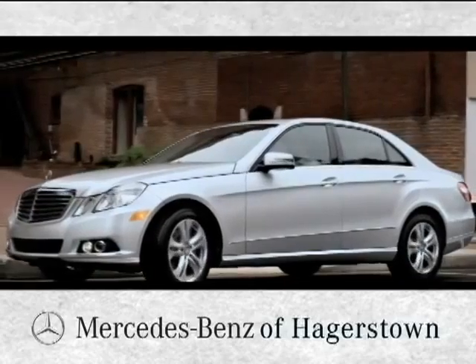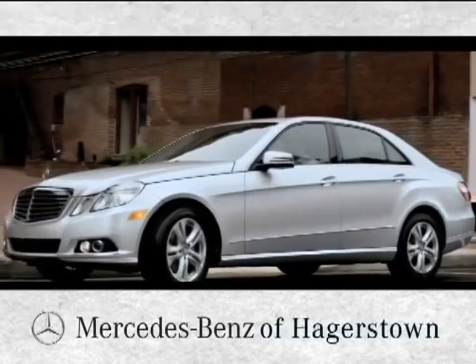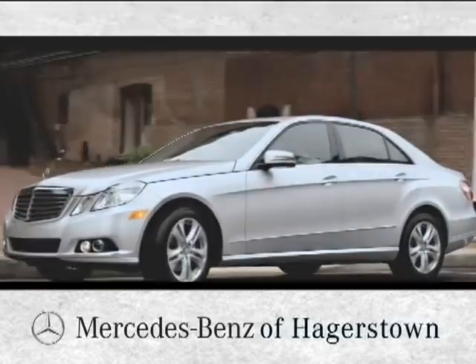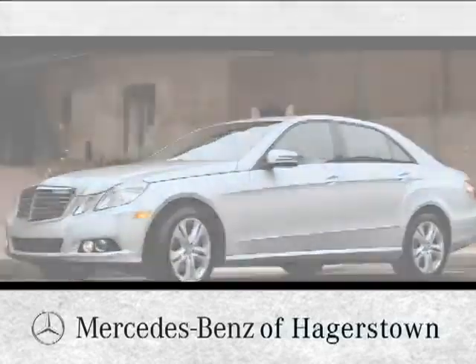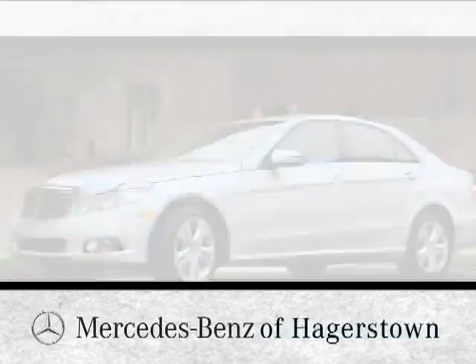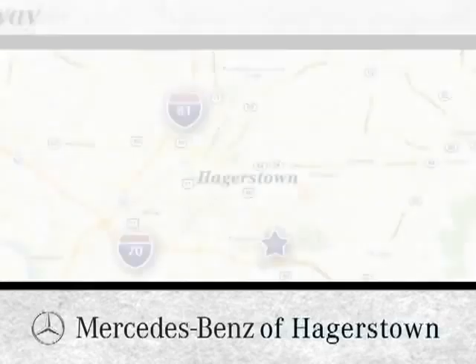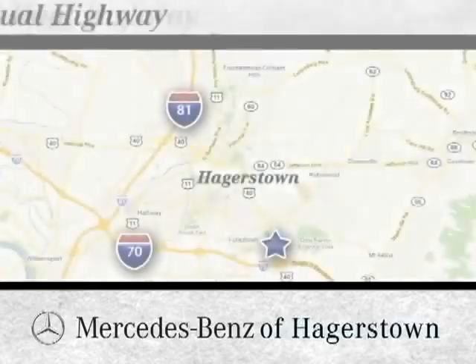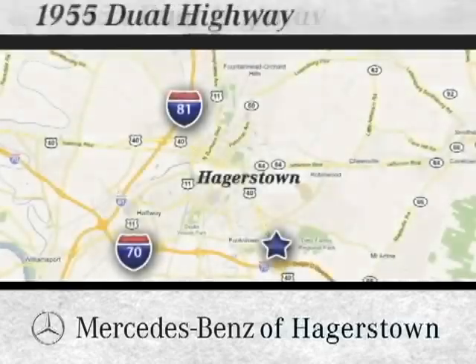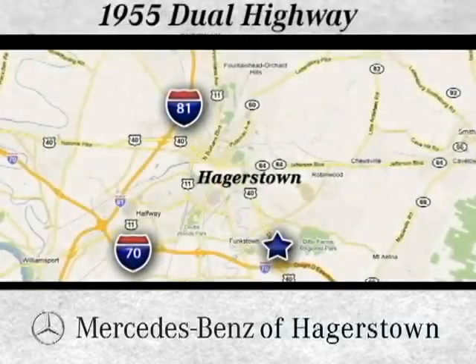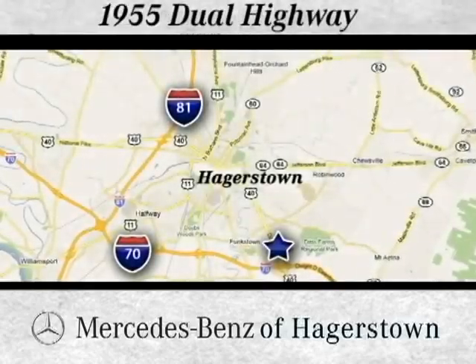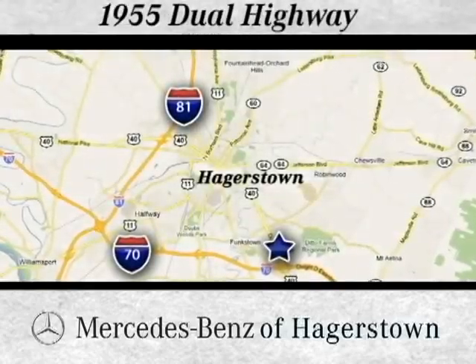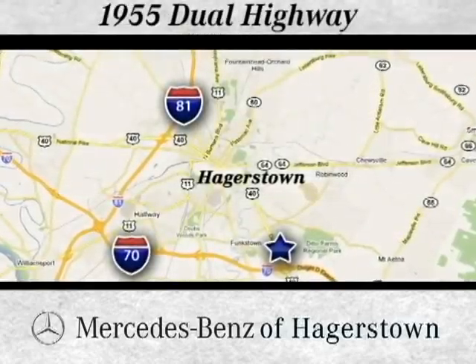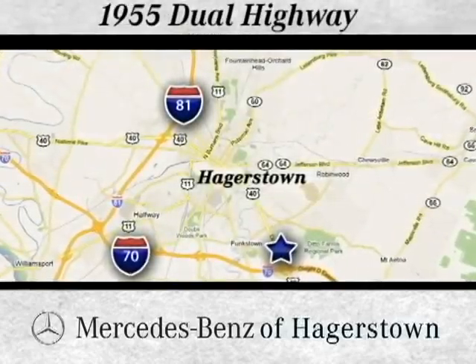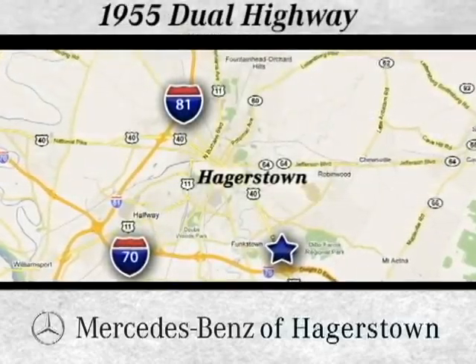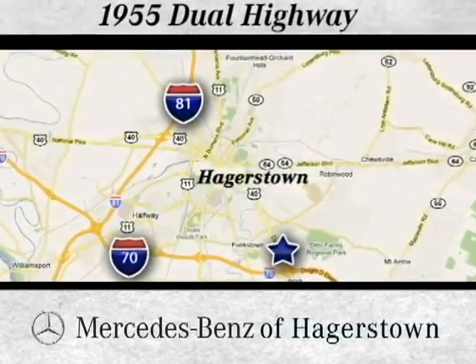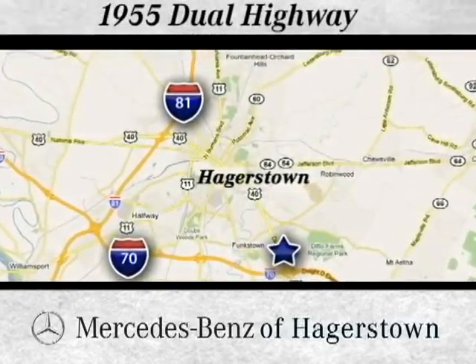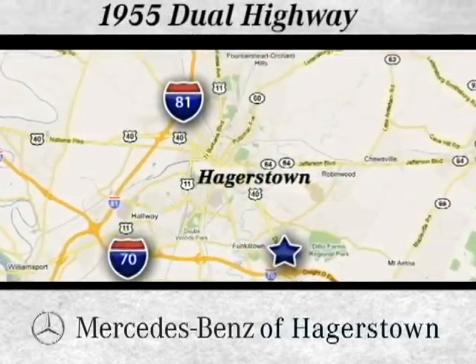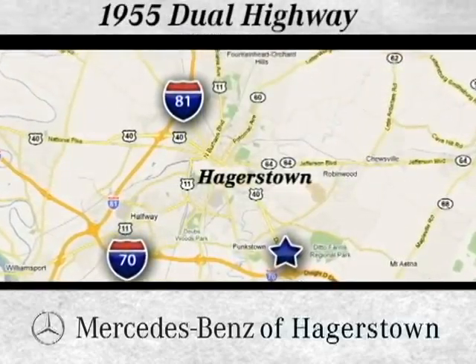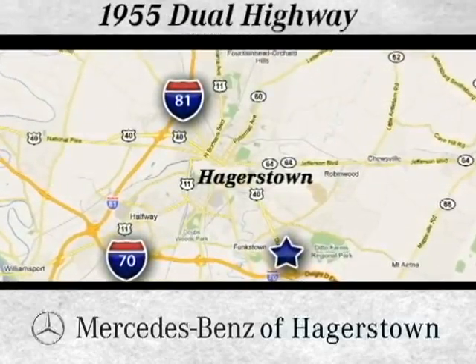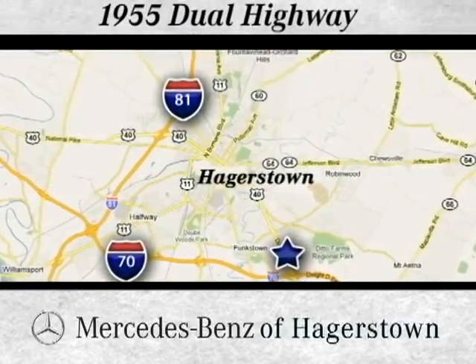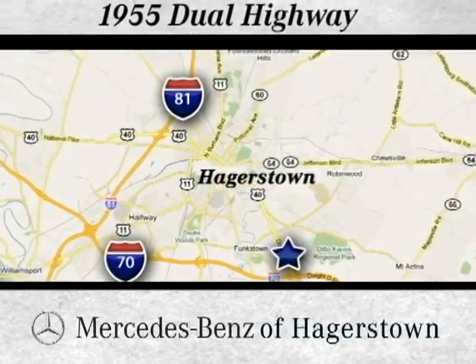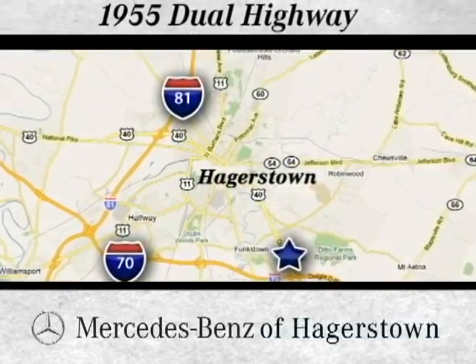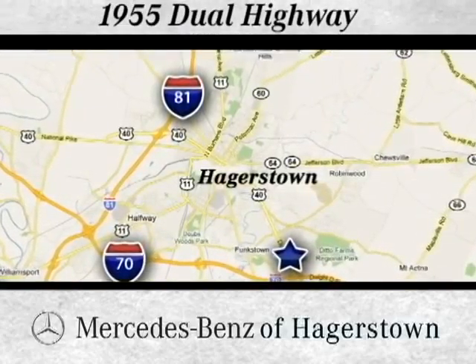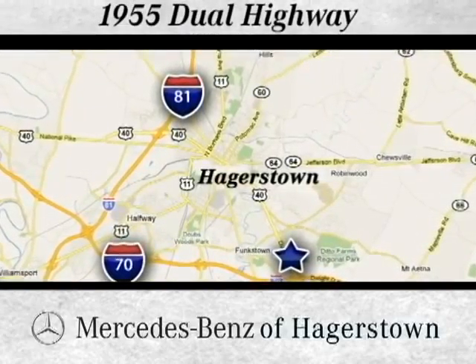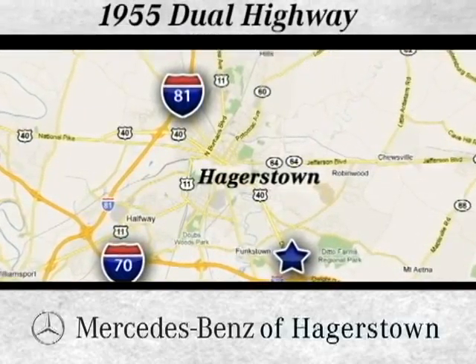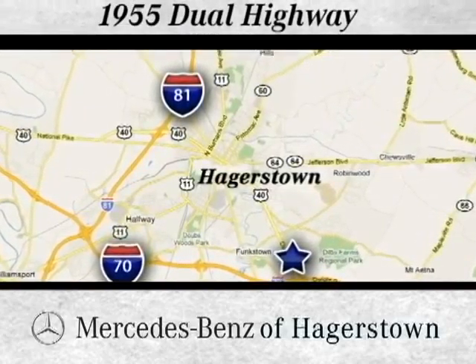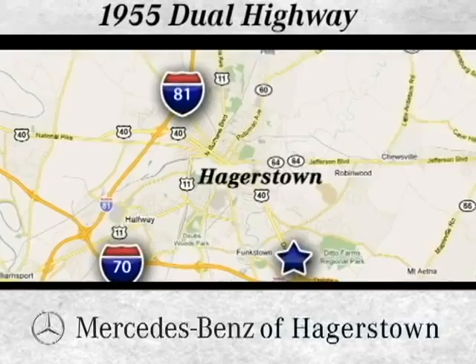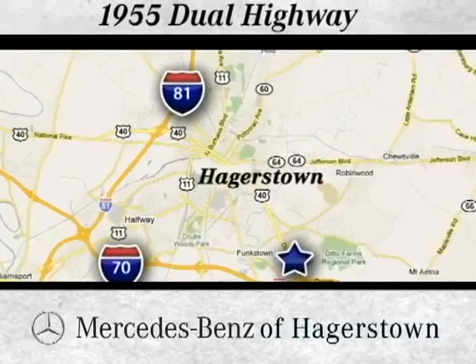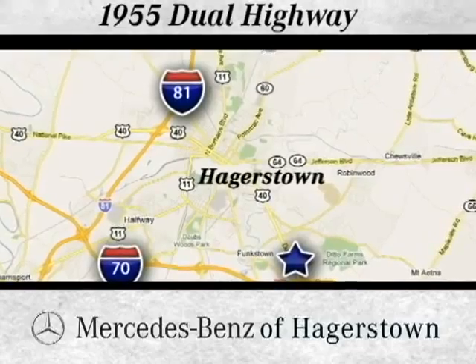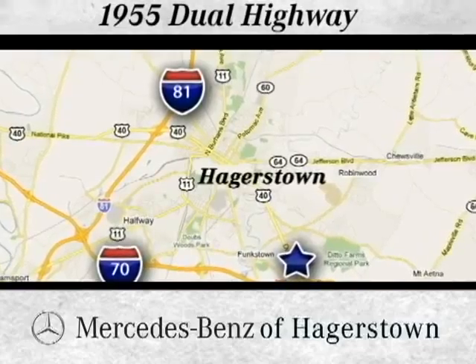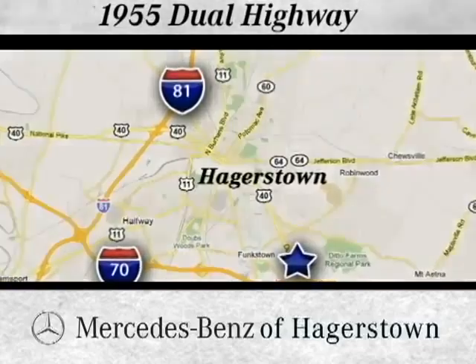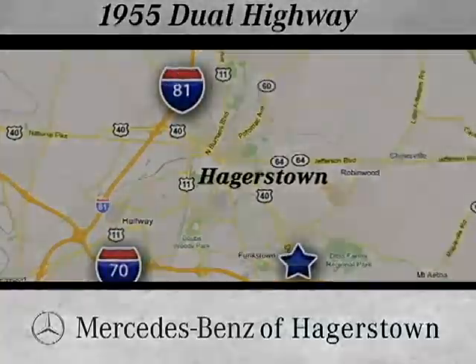Come see us today. We're conveniently located at 1955 Dual Highway in Hagerstown, Maryland.